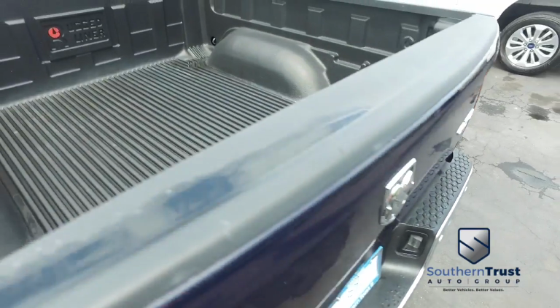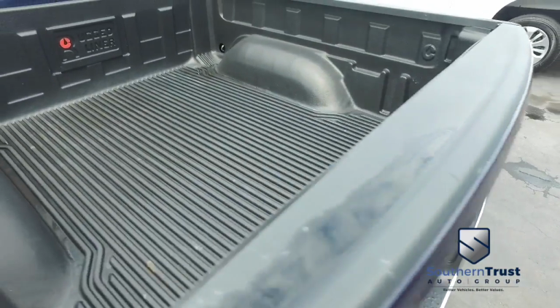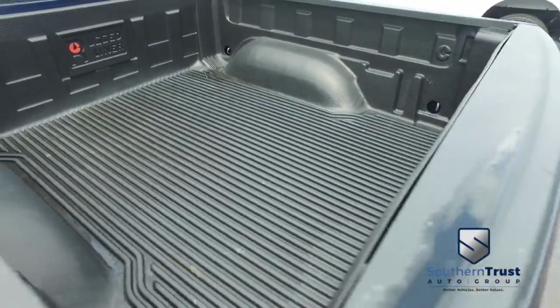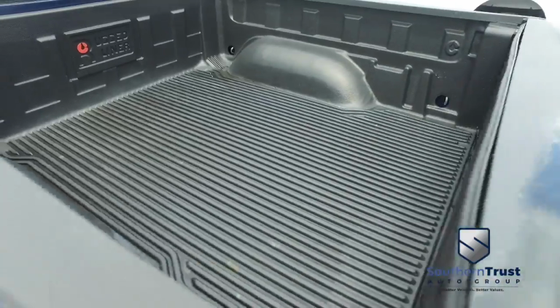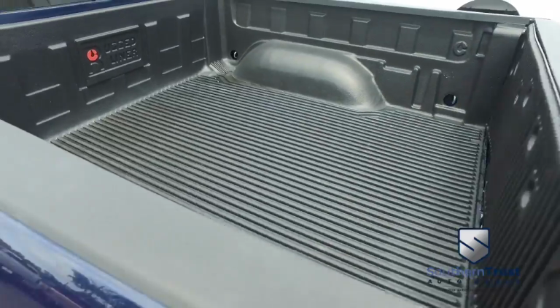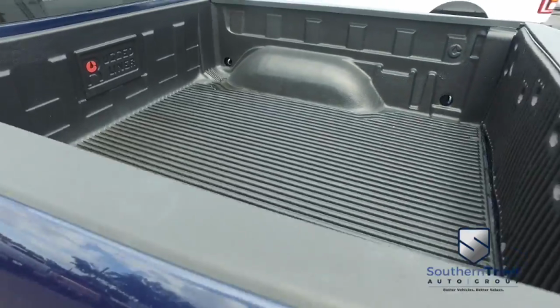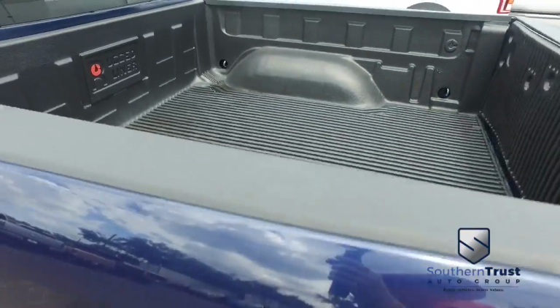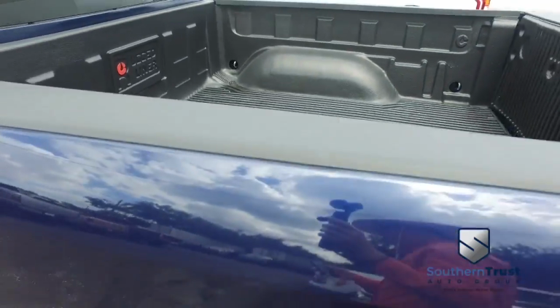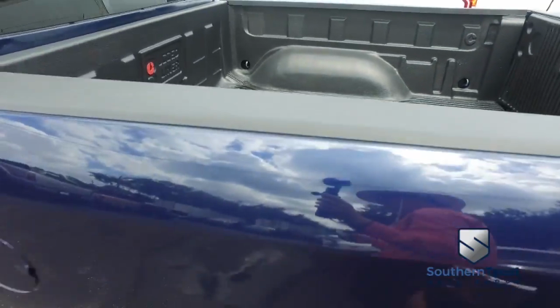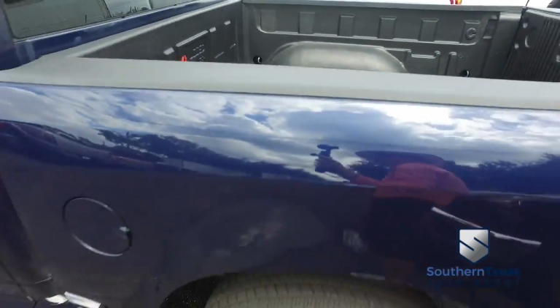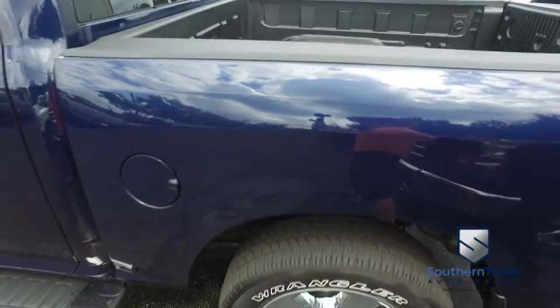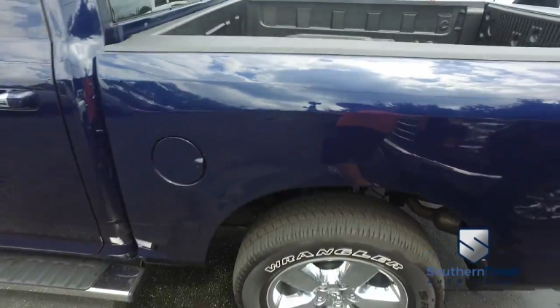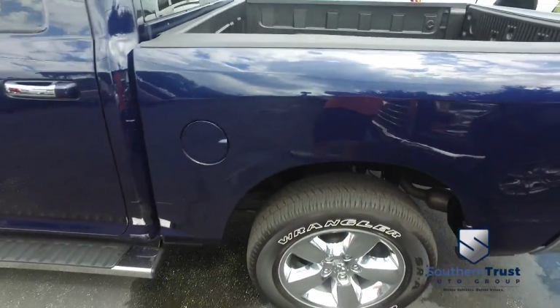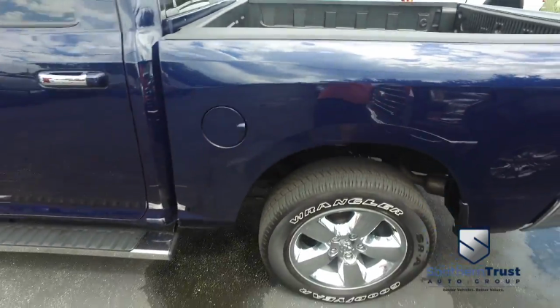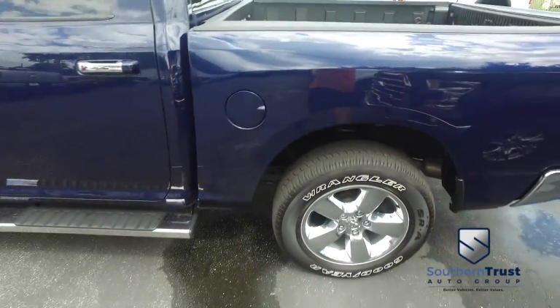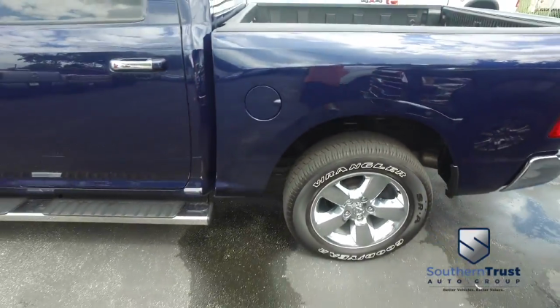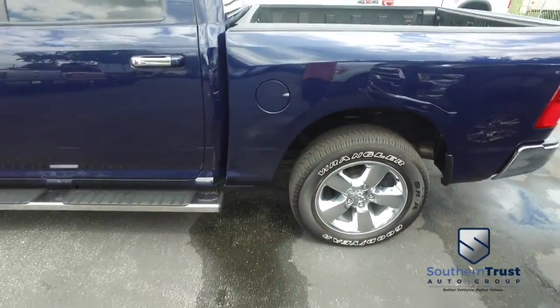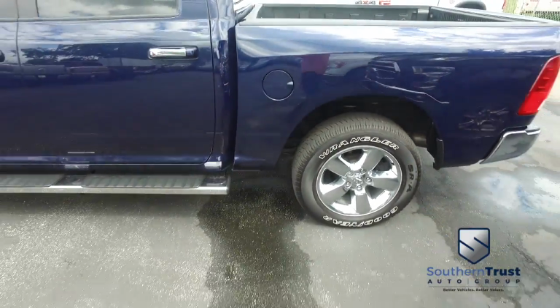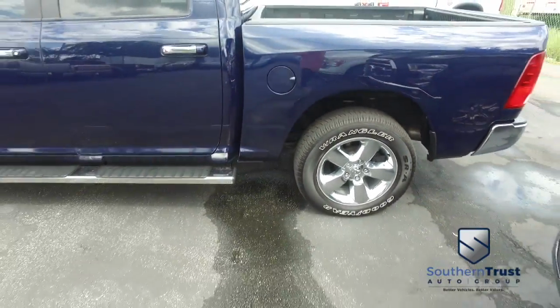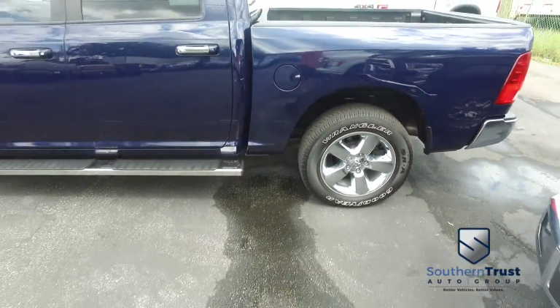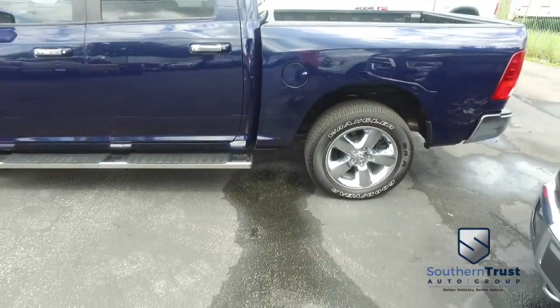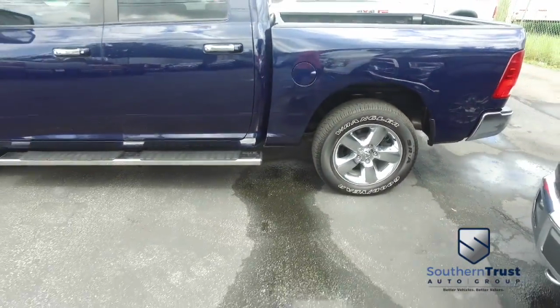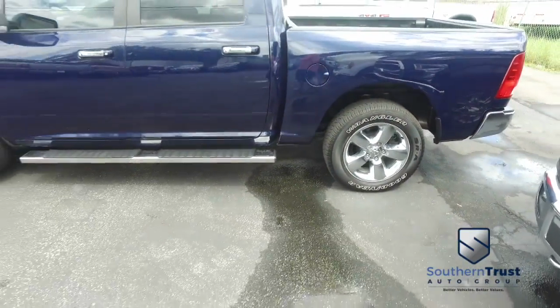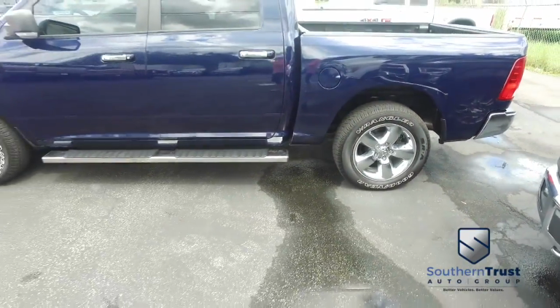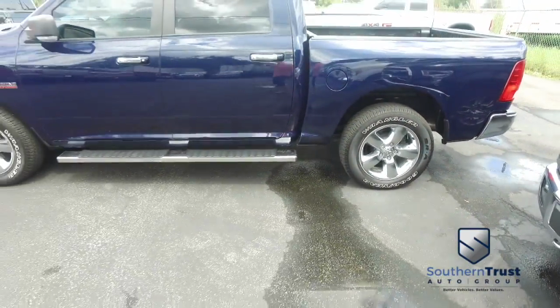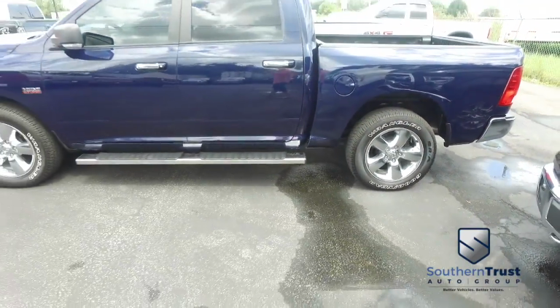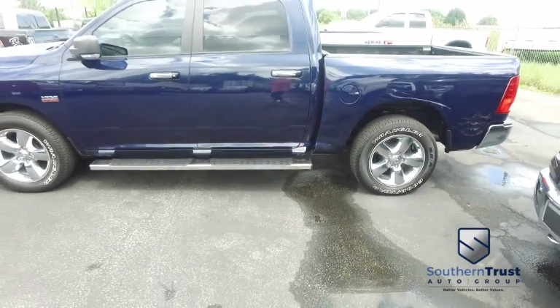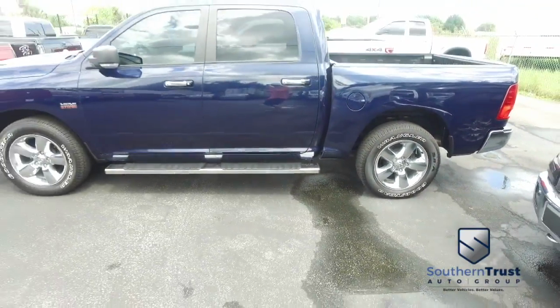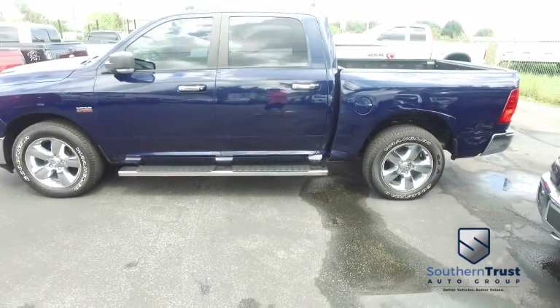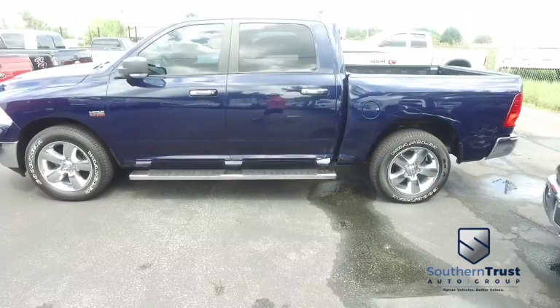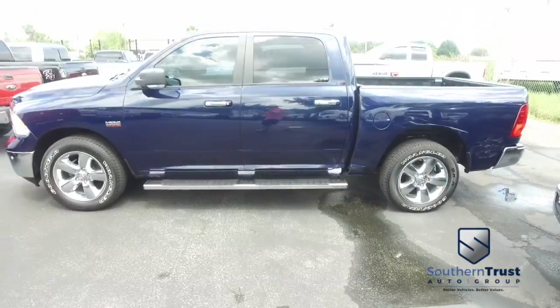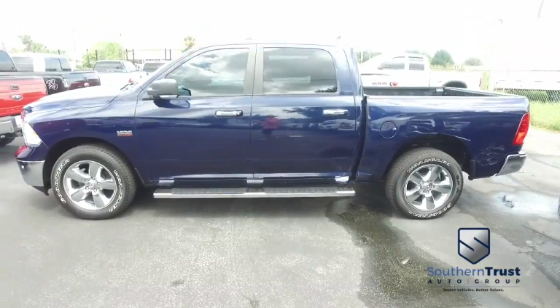Do not wait. Do not hesitate. Do not procrastinate. This beautiful truck will not last long. Call us now.